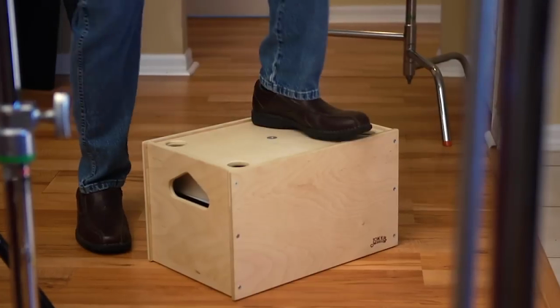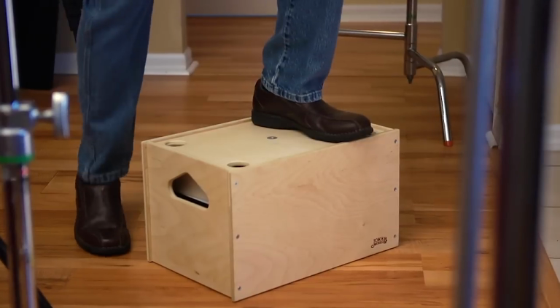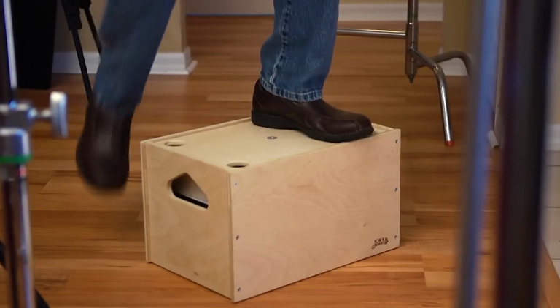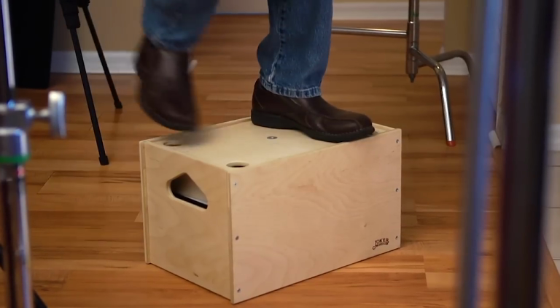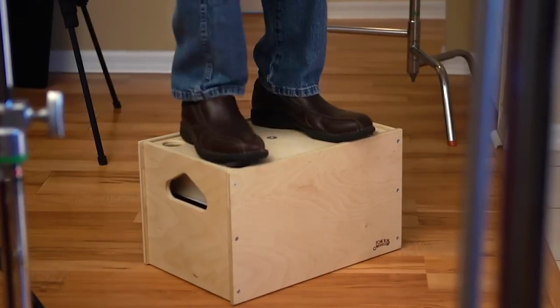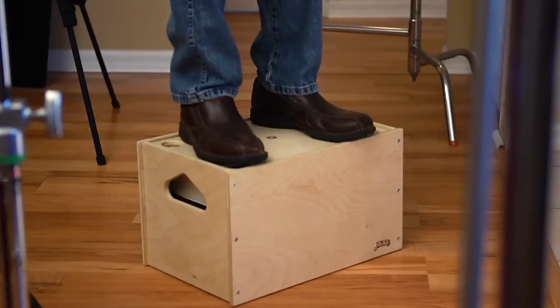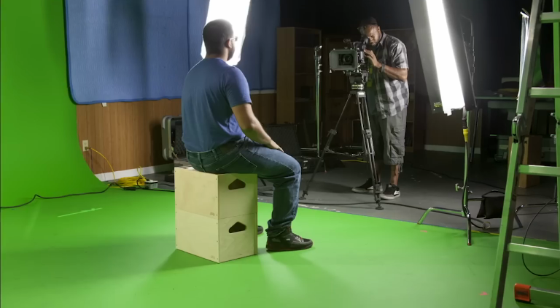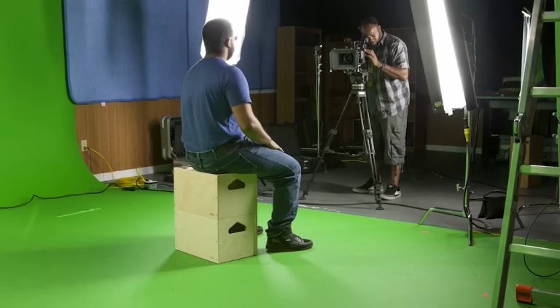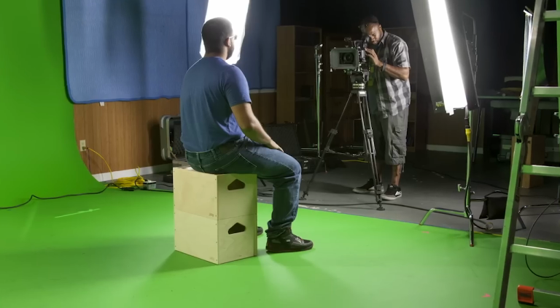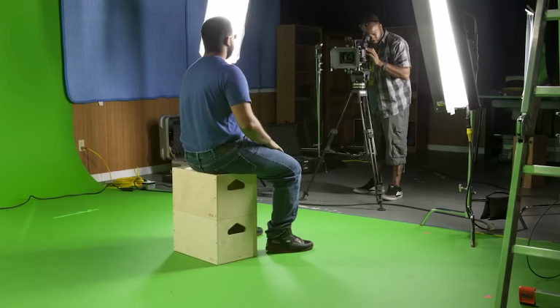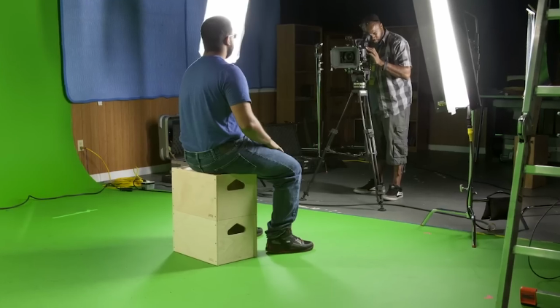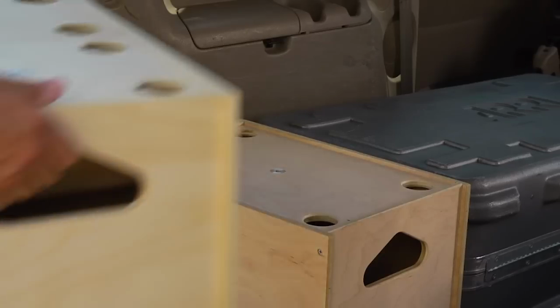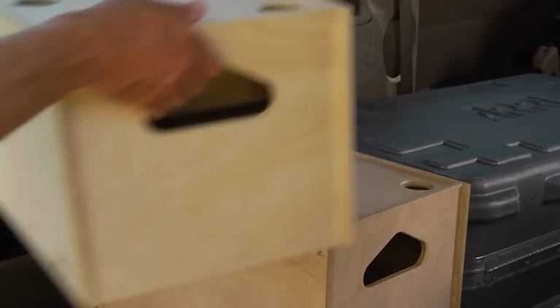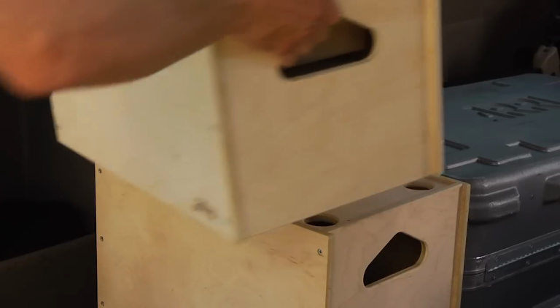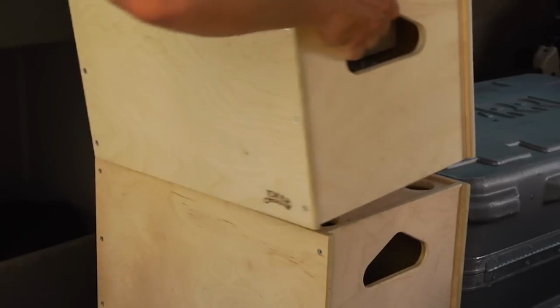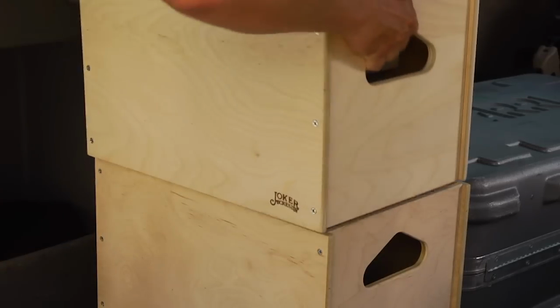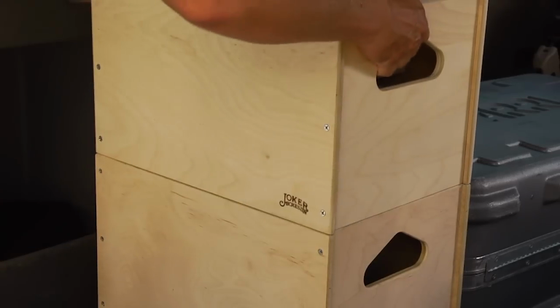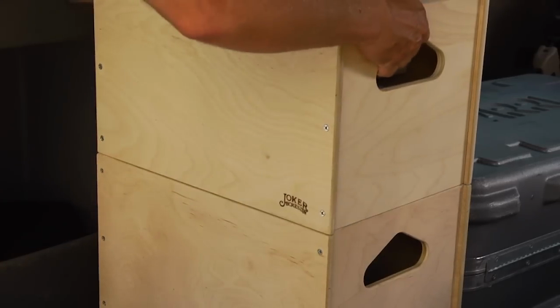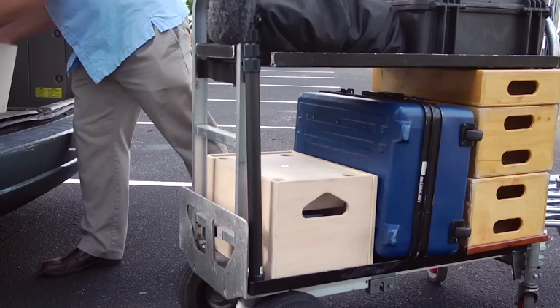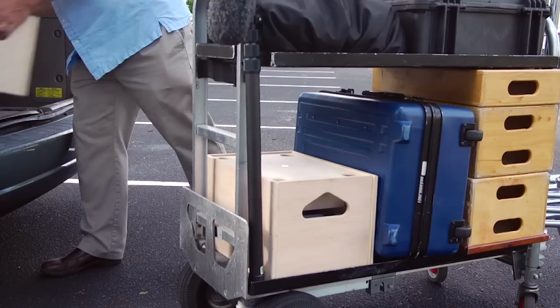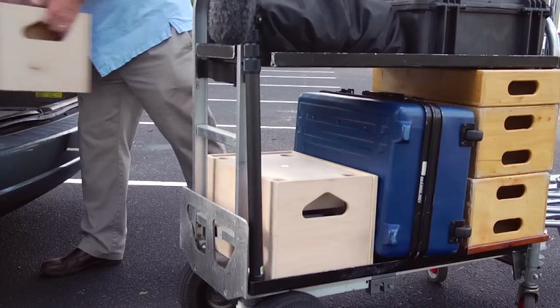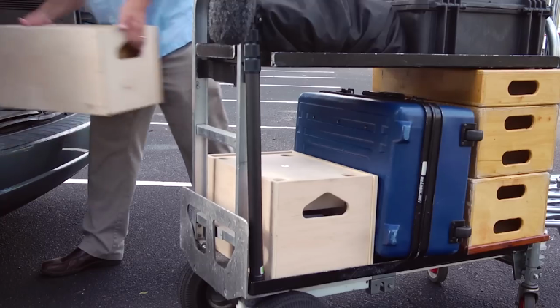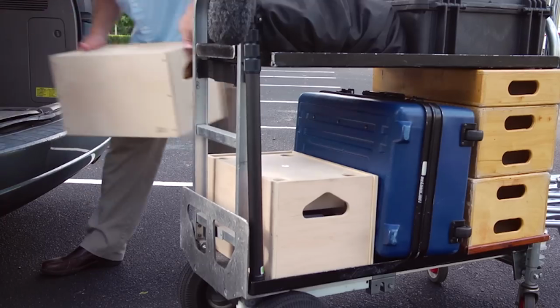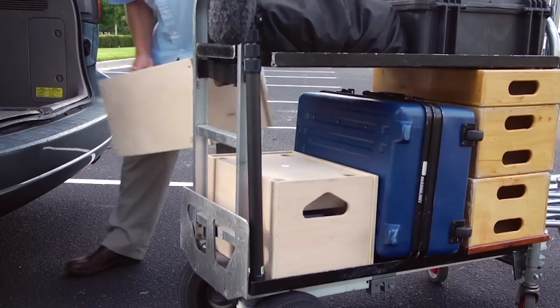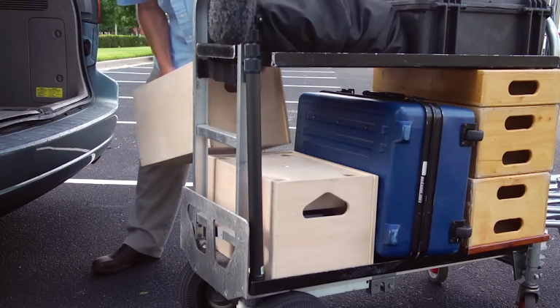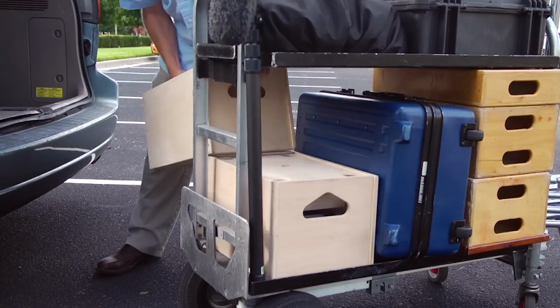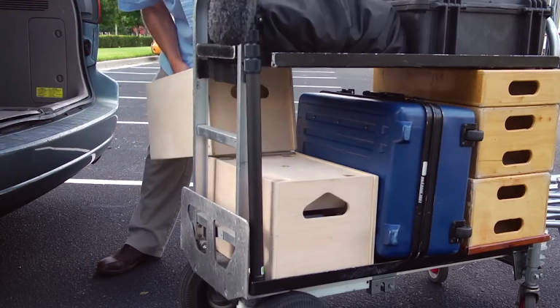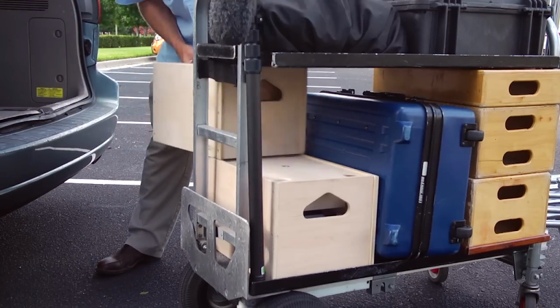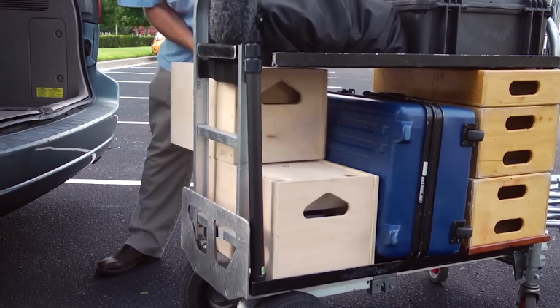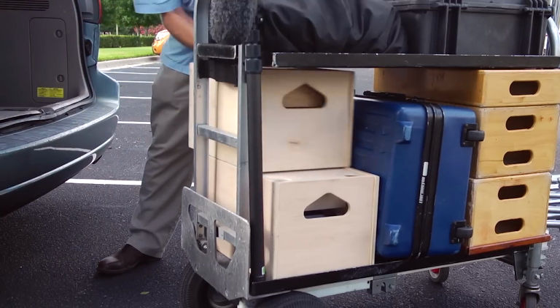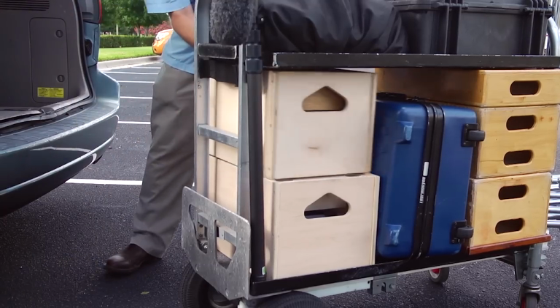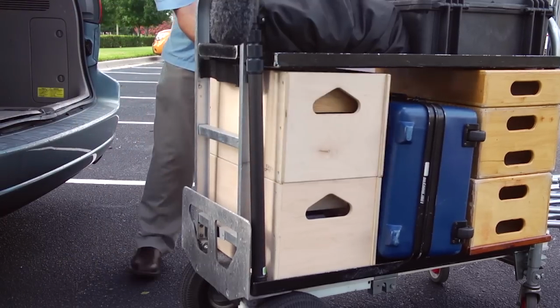You can stand on them, sit on them, or stack them. Plus, Joker Boxes fit perfectly on your cart.